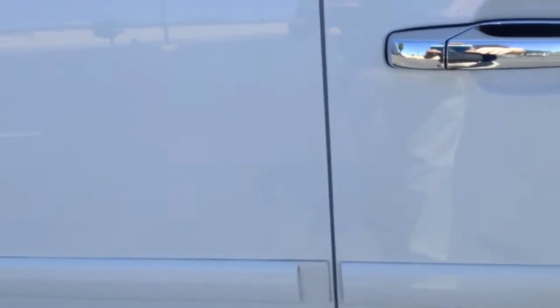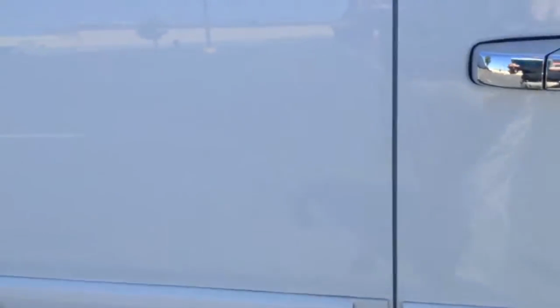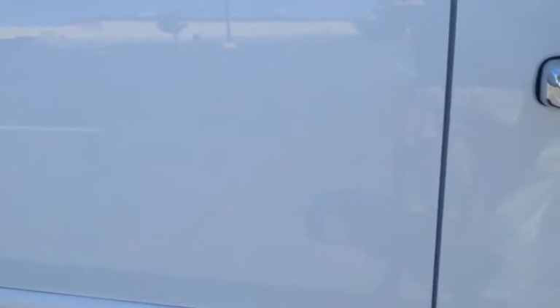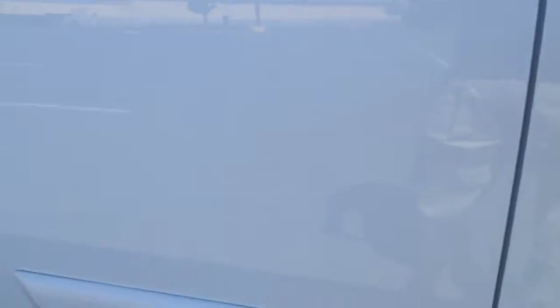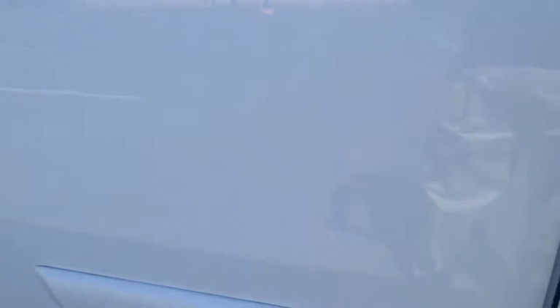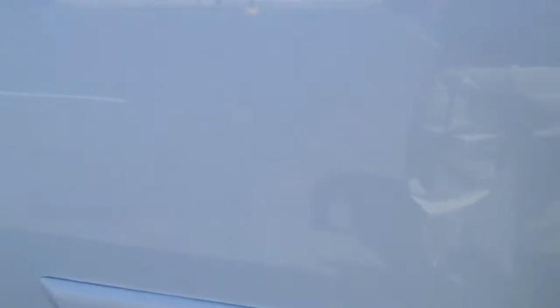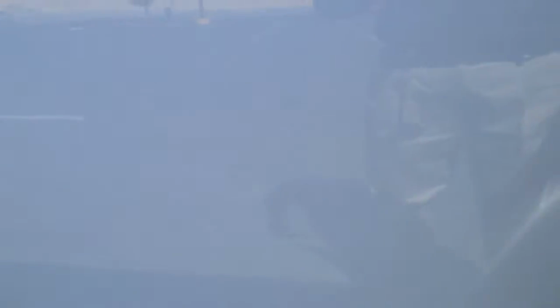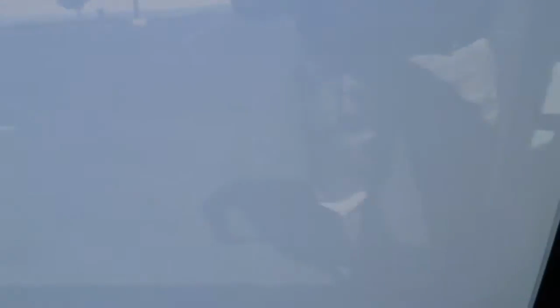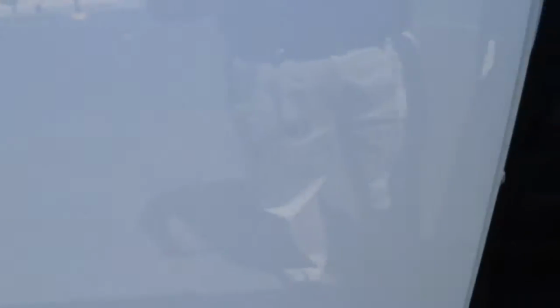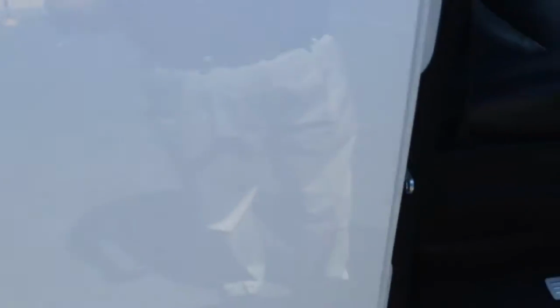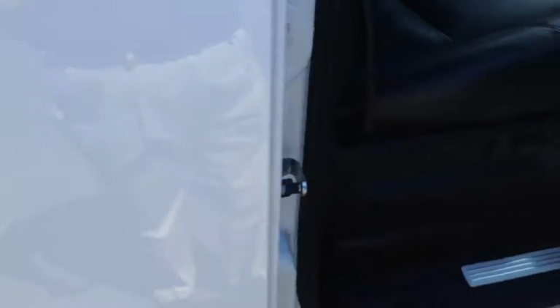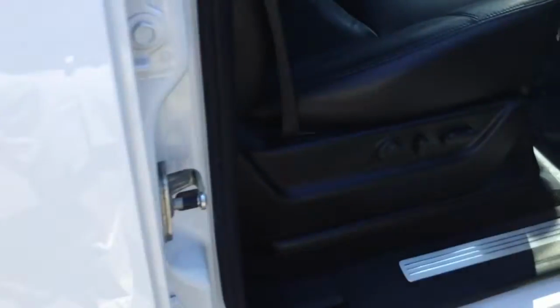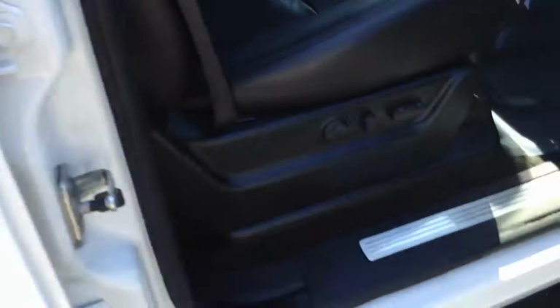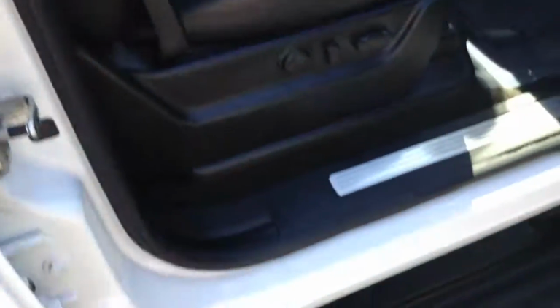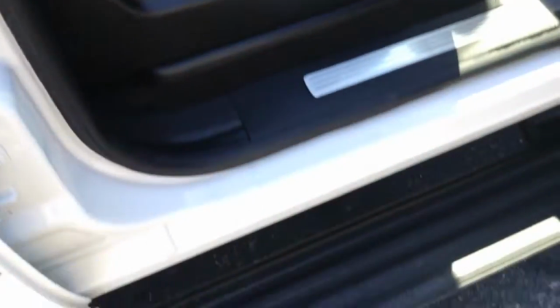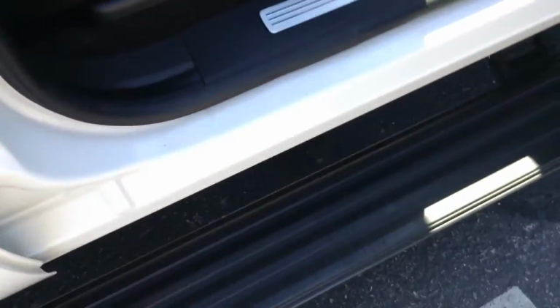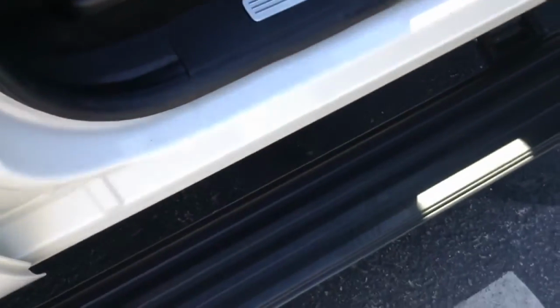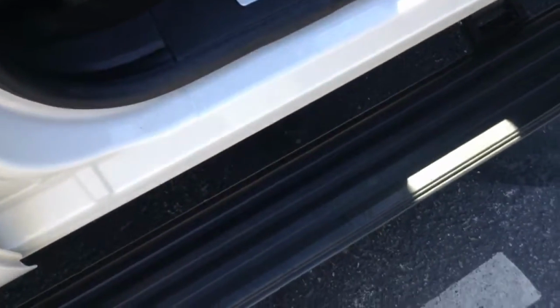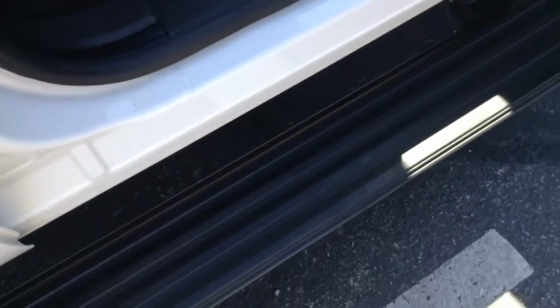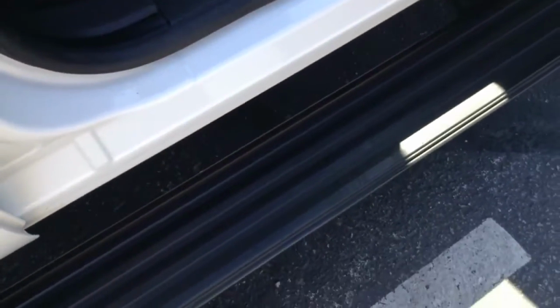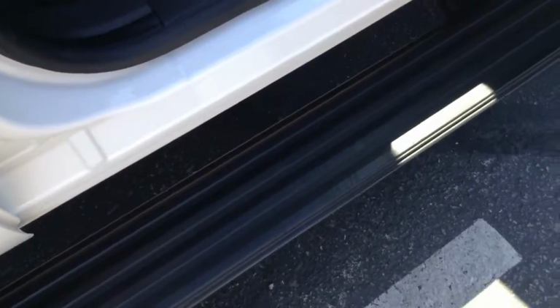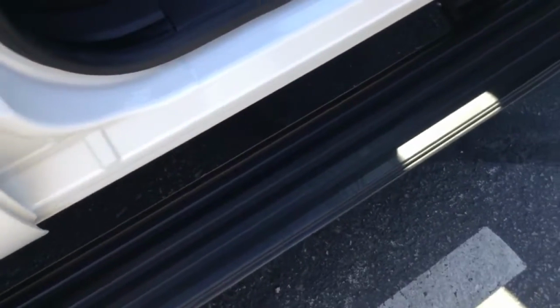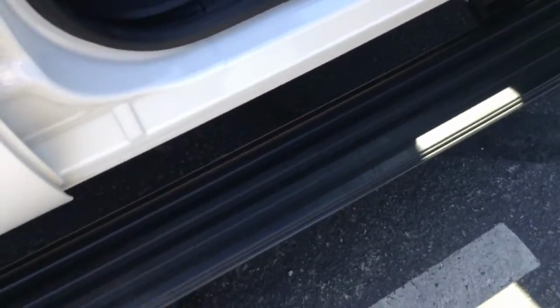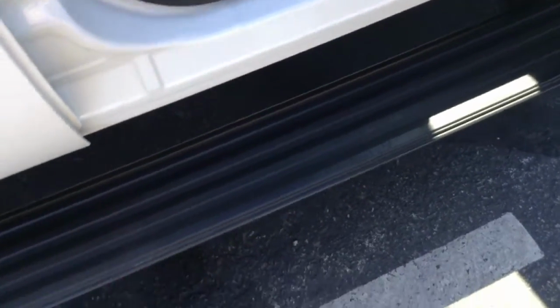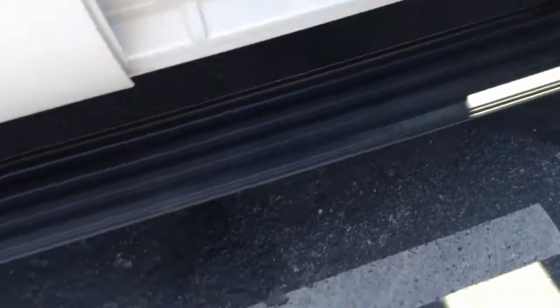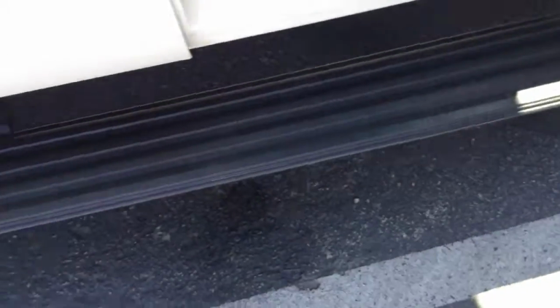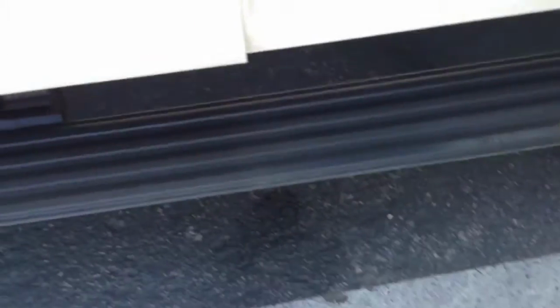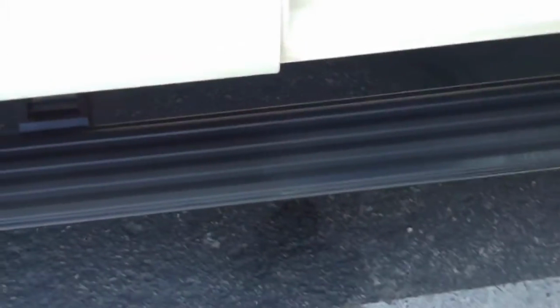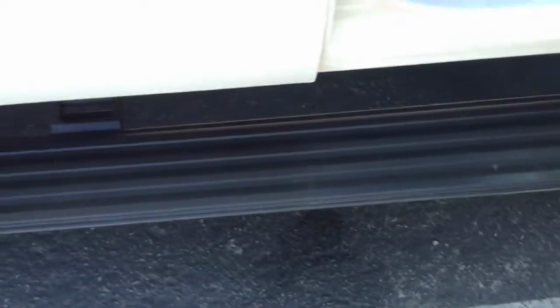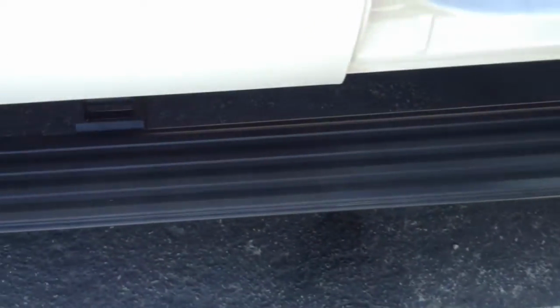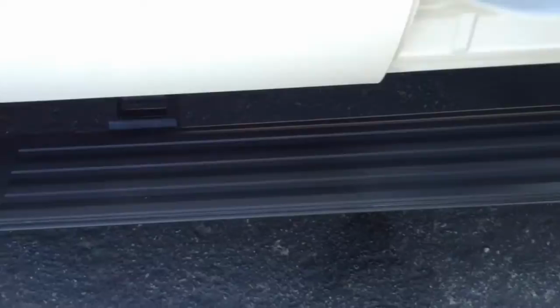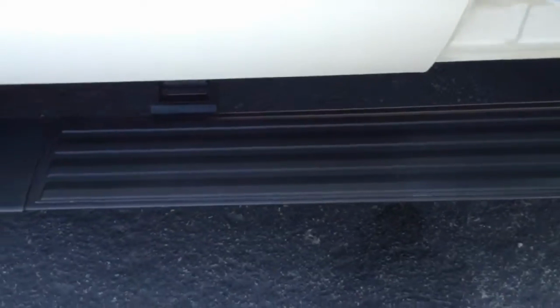Jump over here to the inside real quick. This has the retractable running boards as you can see. Let me close the door and I can show you.